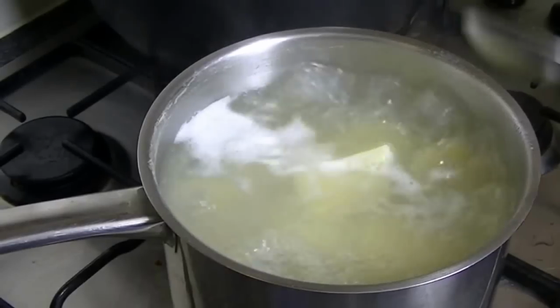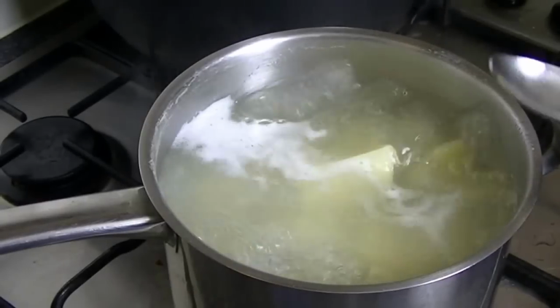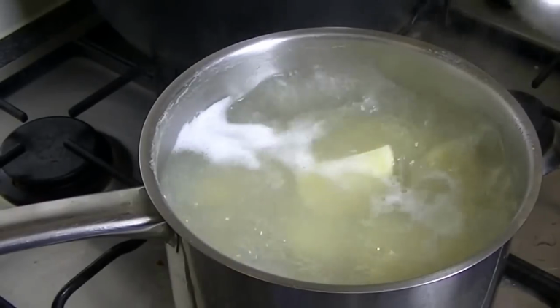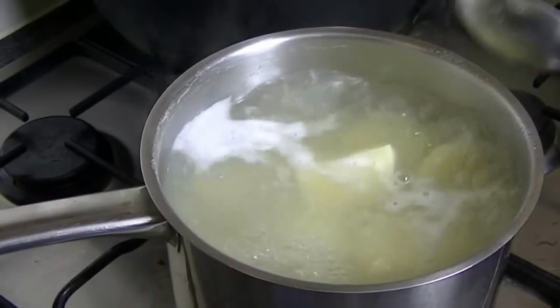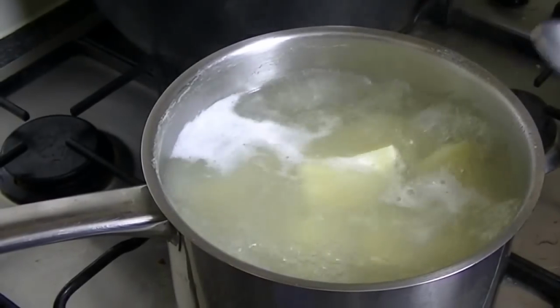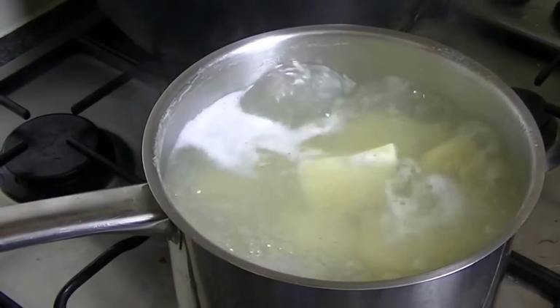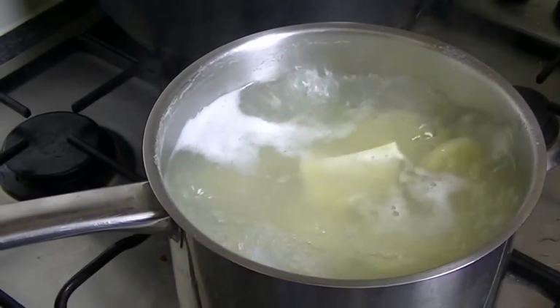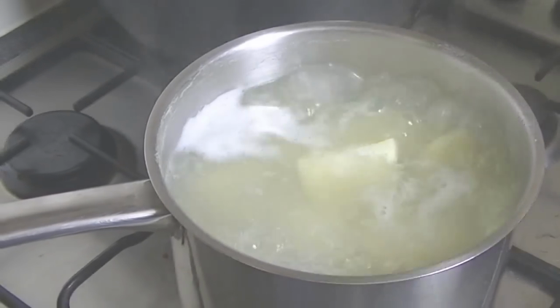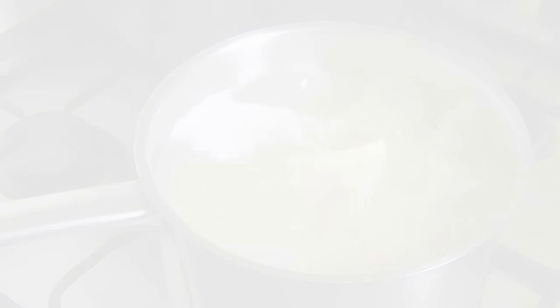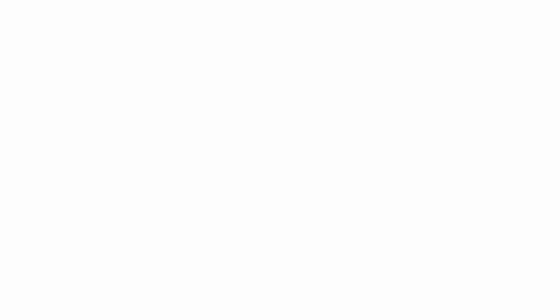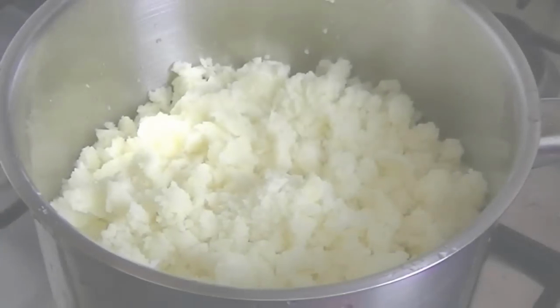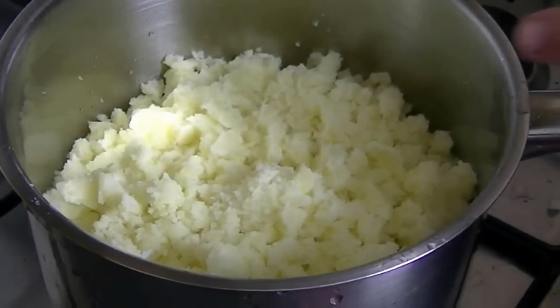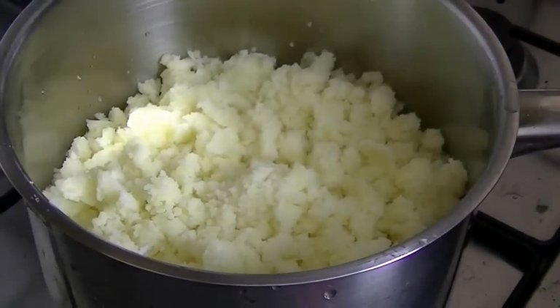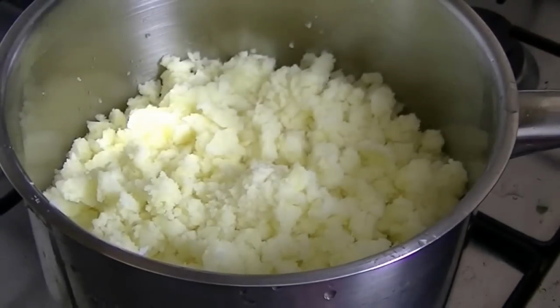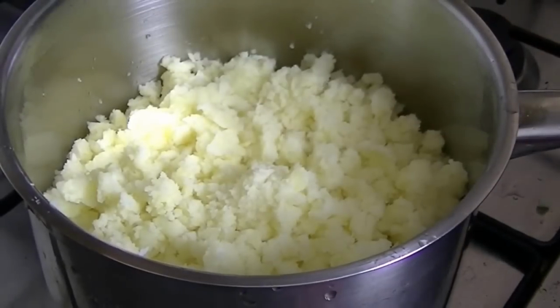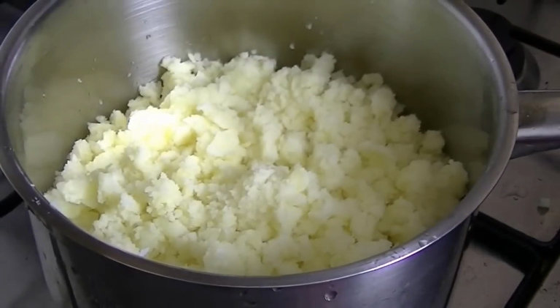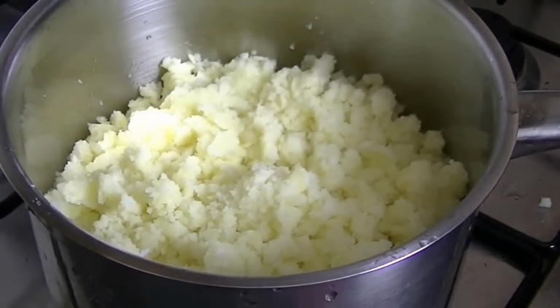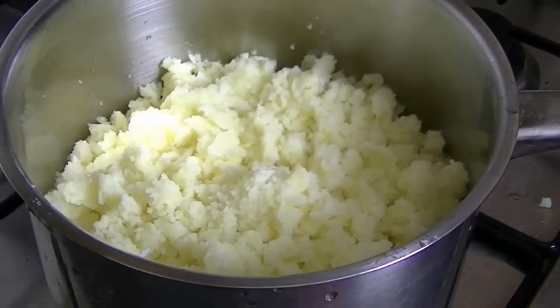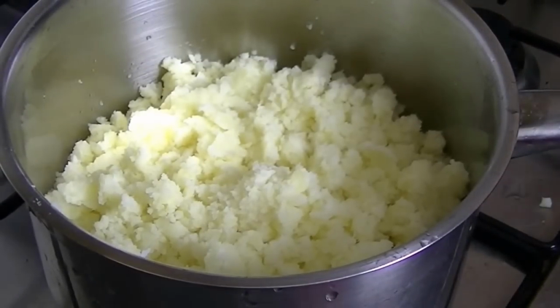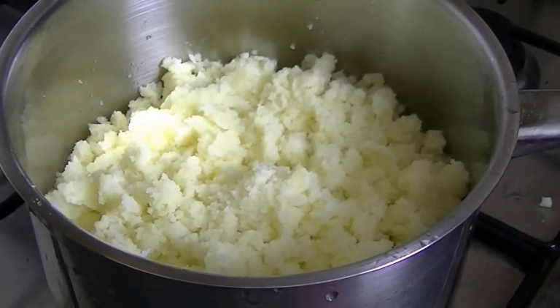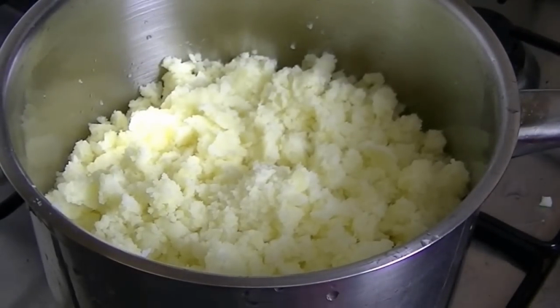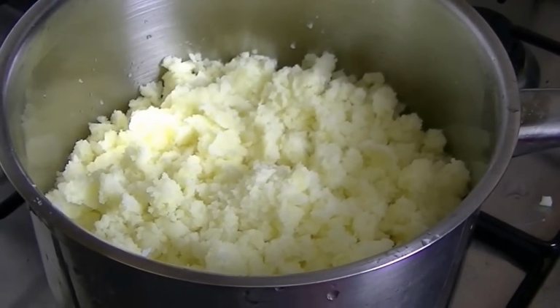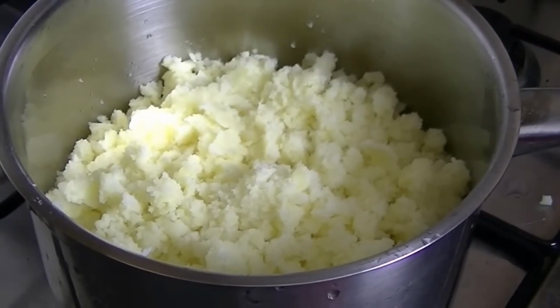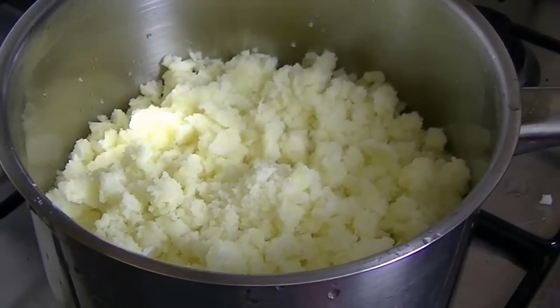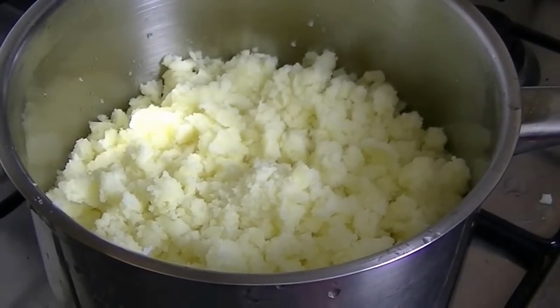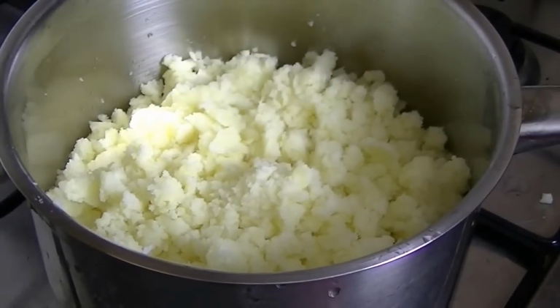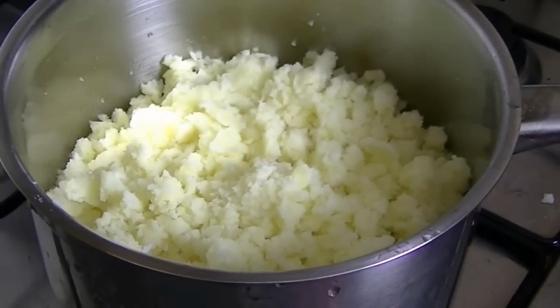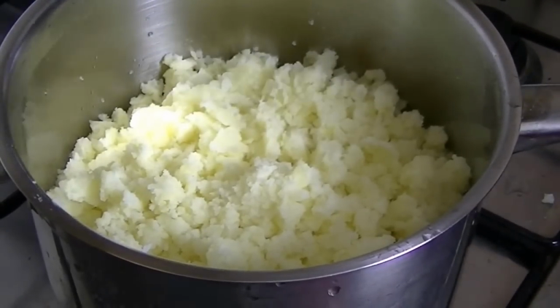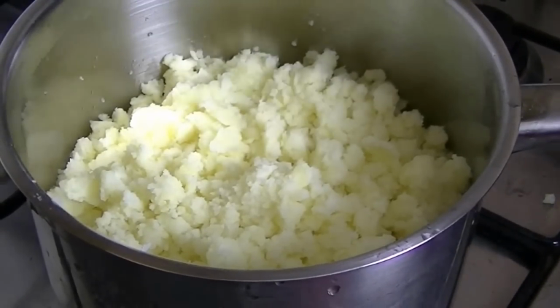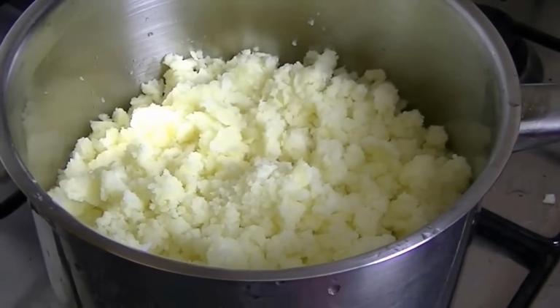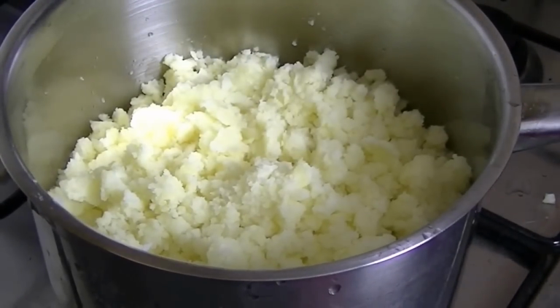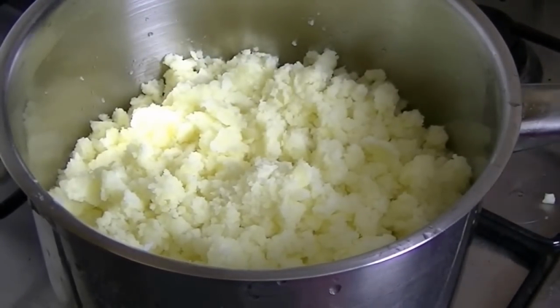You will drain the water and mash it quickly. We mash it — you can do it with a fork or with a masher, there is no problem with it.